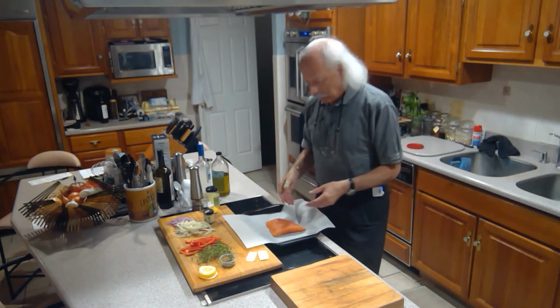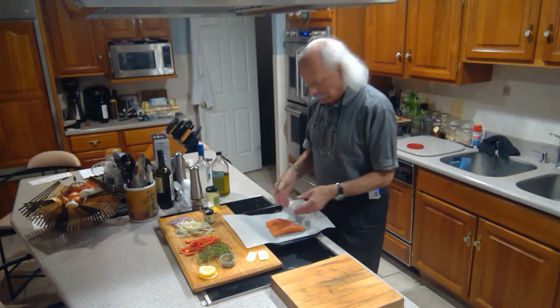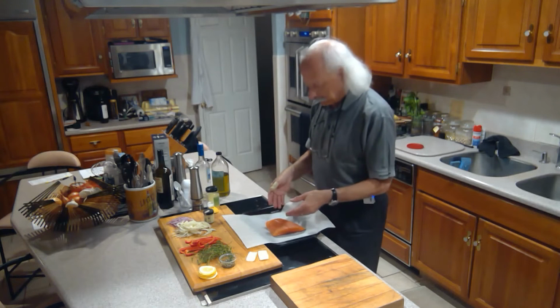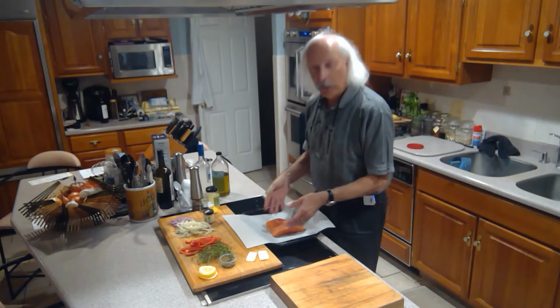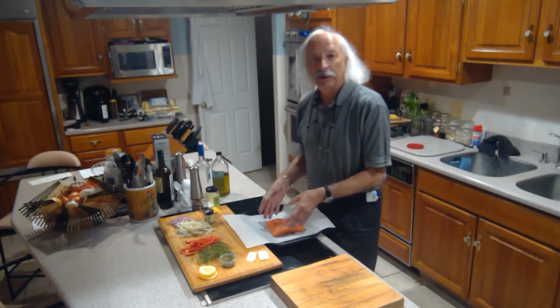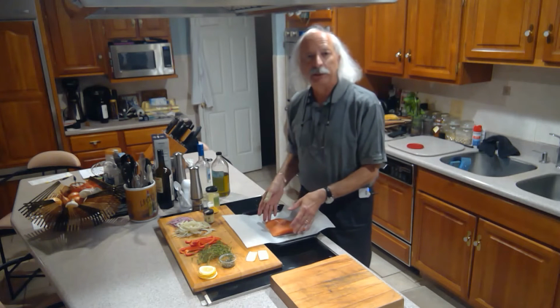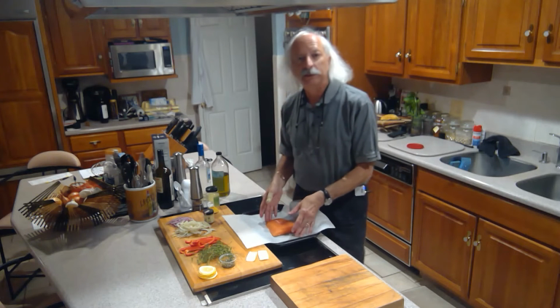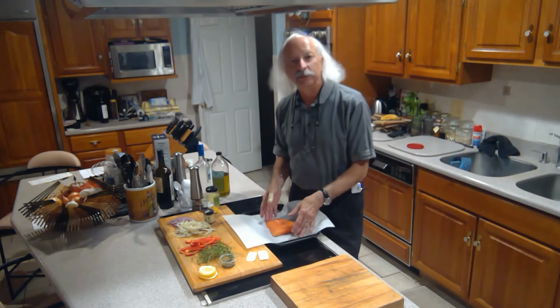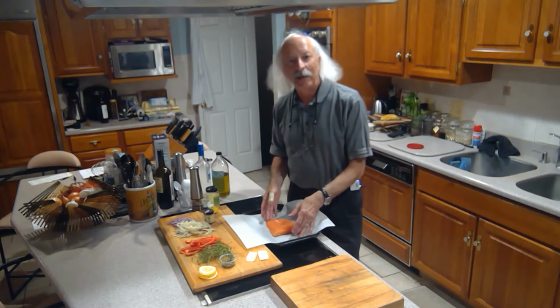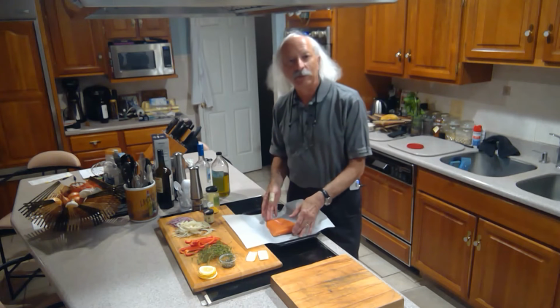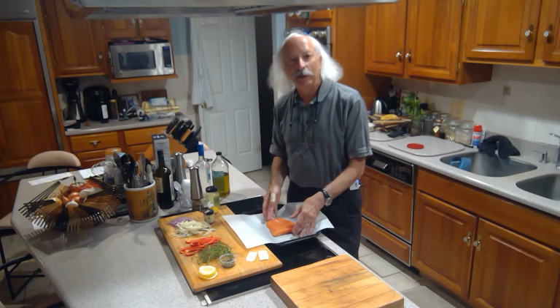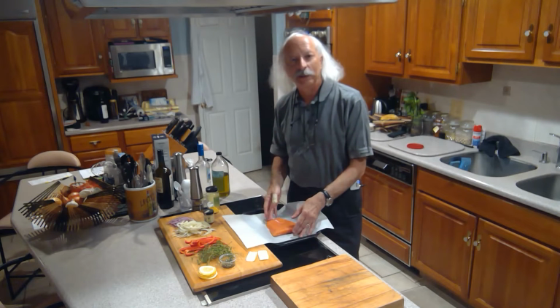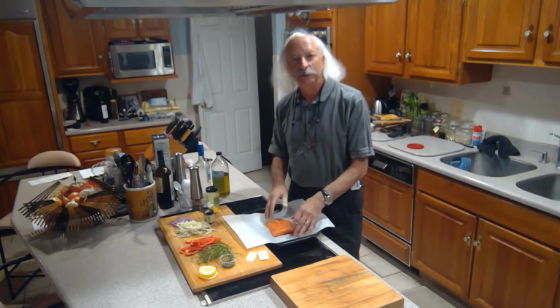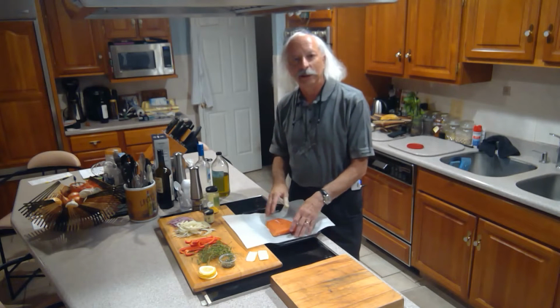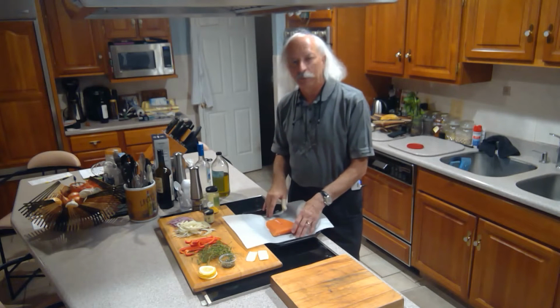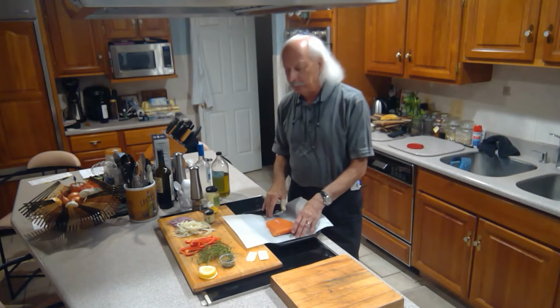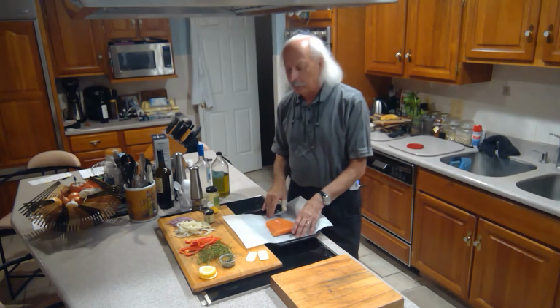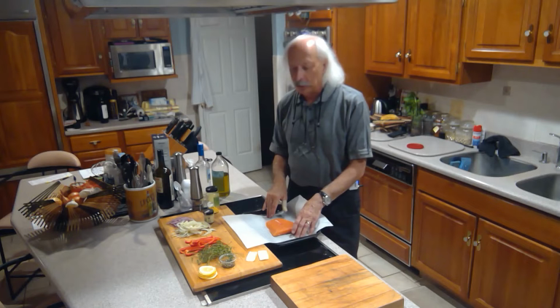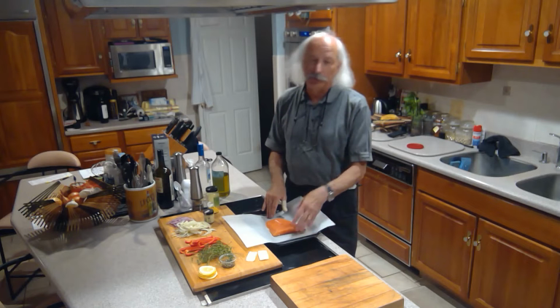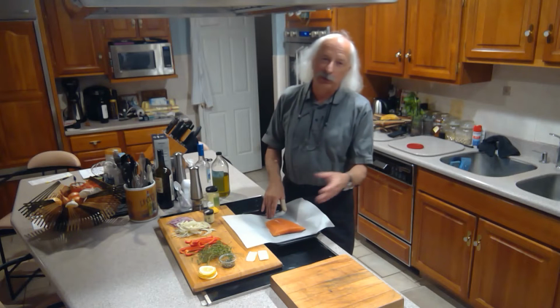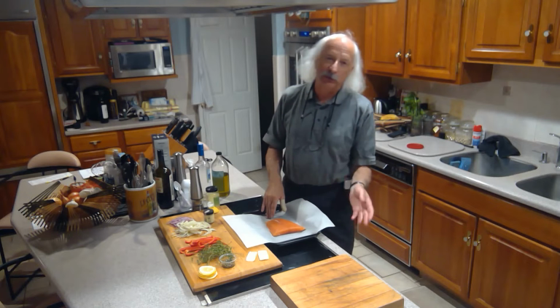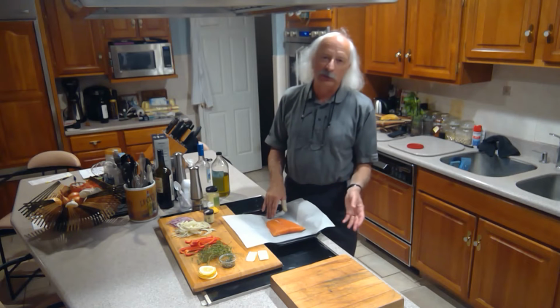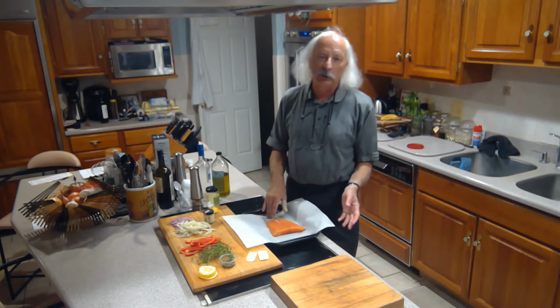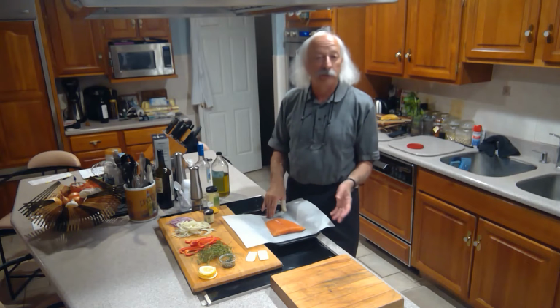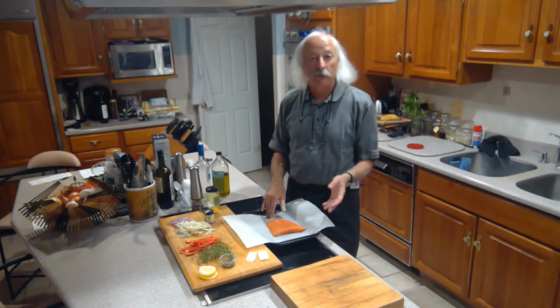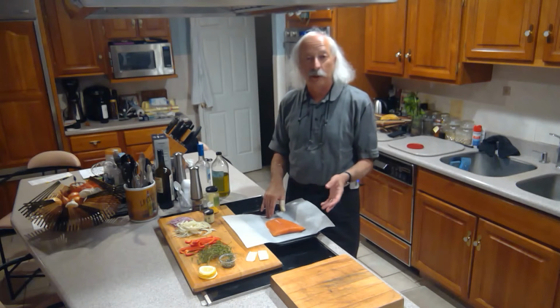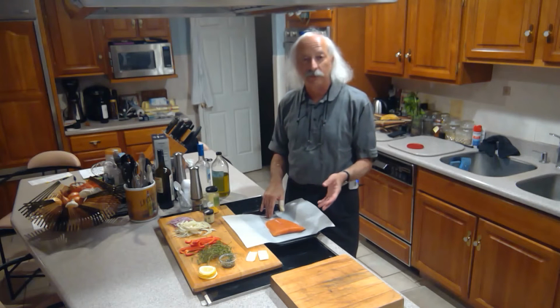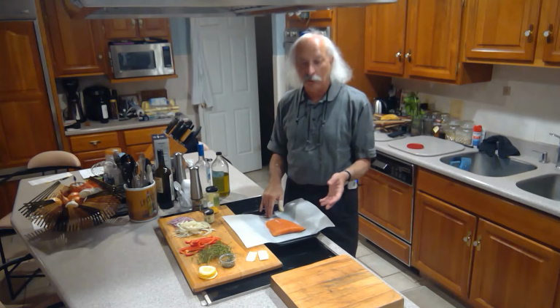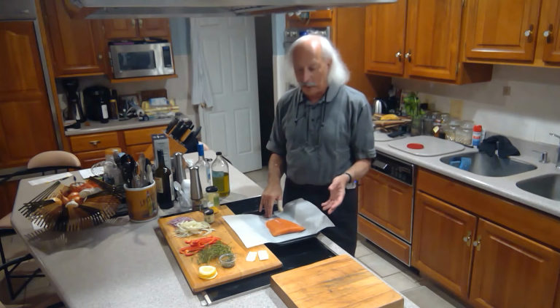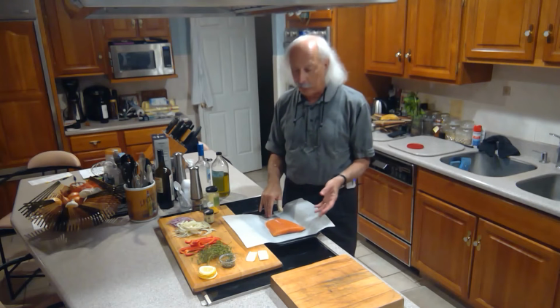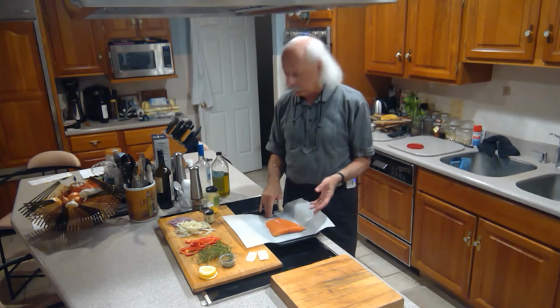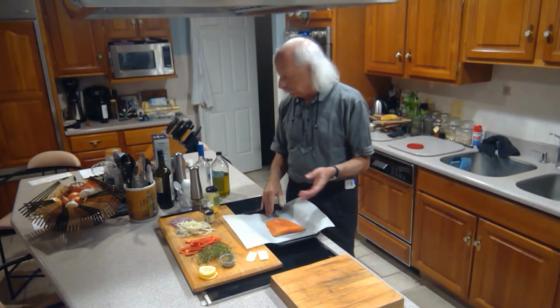I have a 12 ounce piece of salmon right here sitting on a piece of parchment. You could use aluminum foil if you don't have parchment.